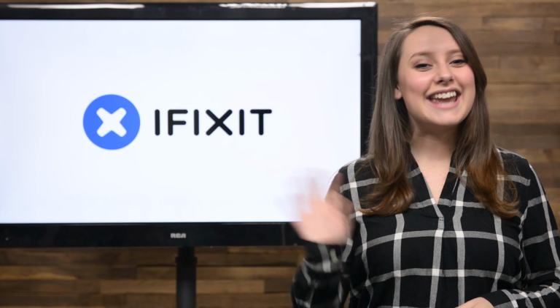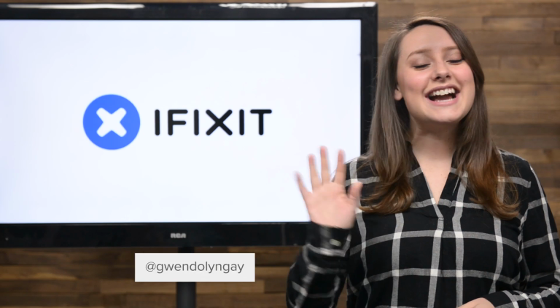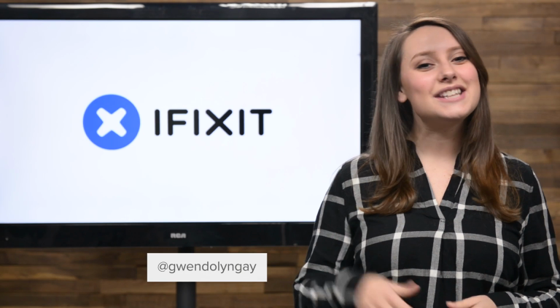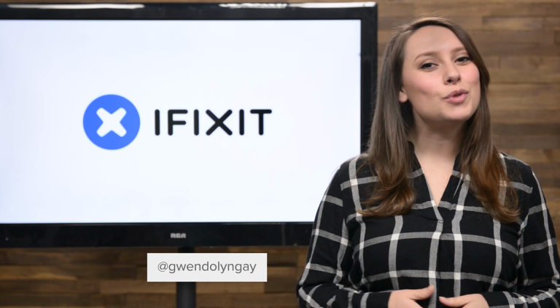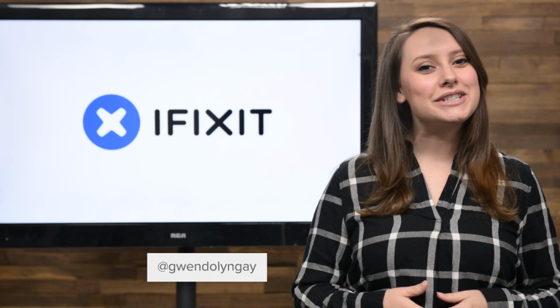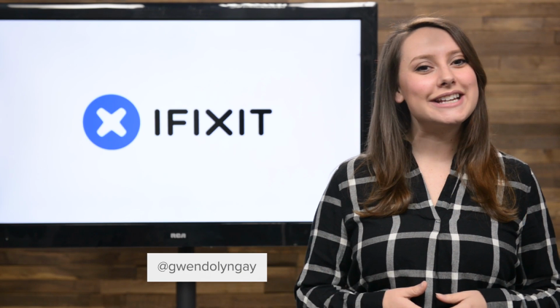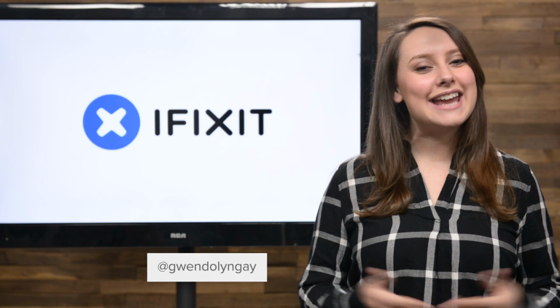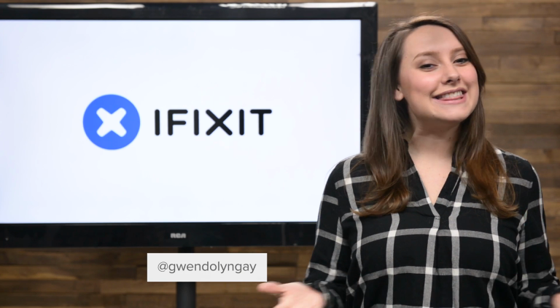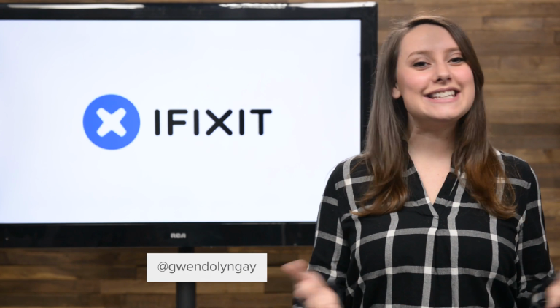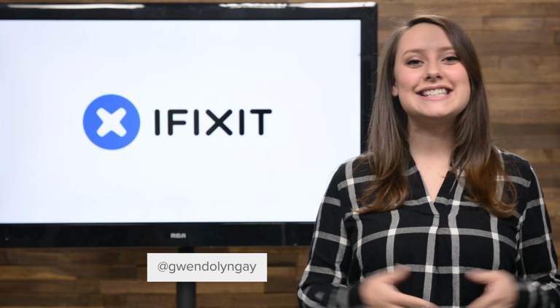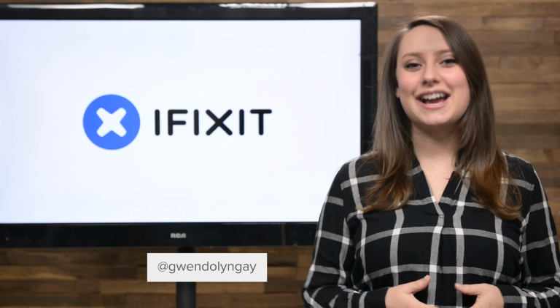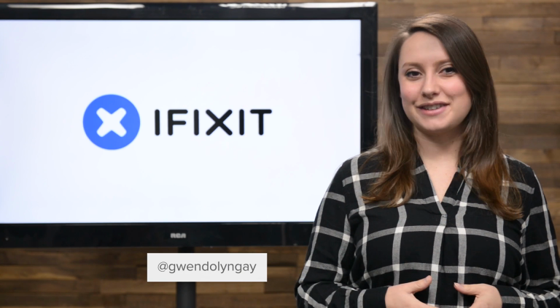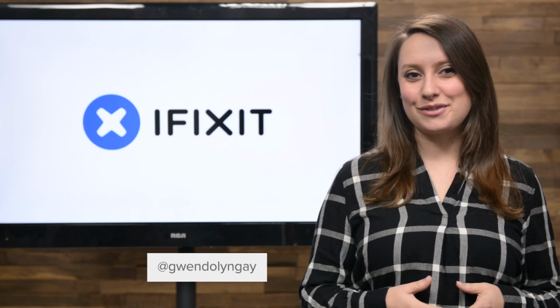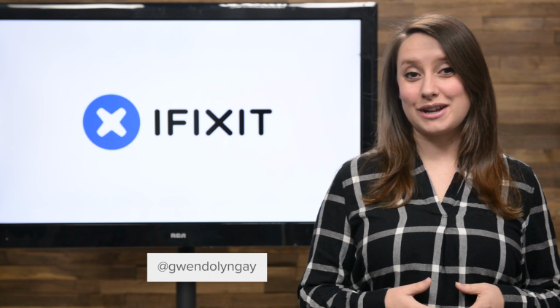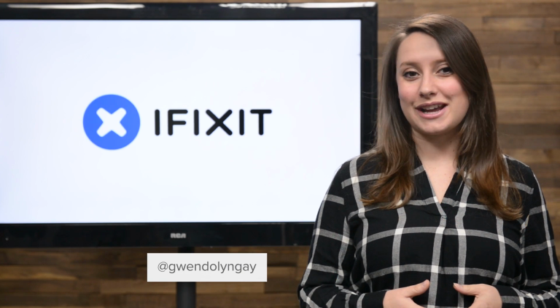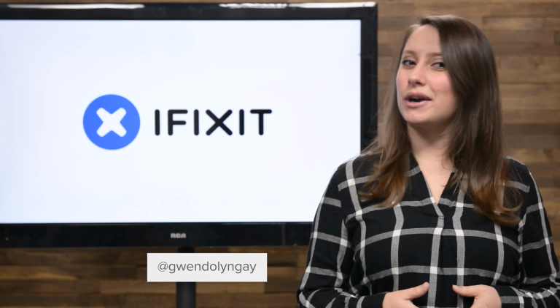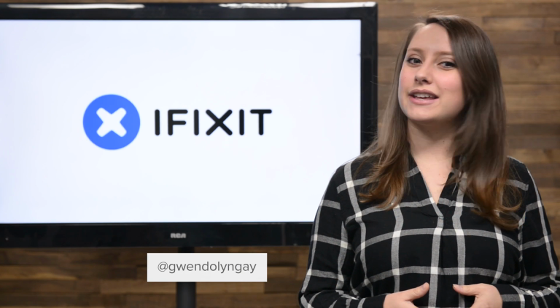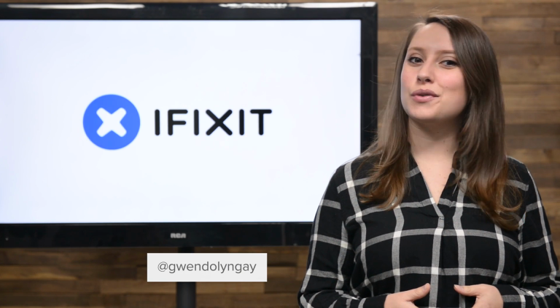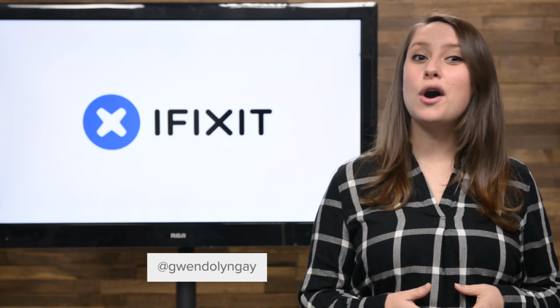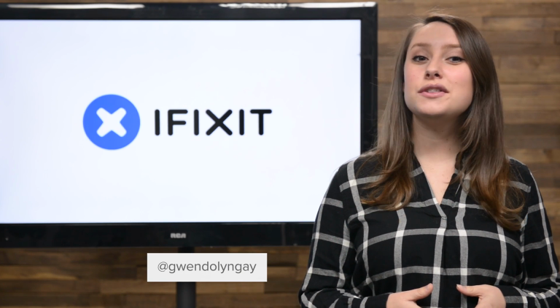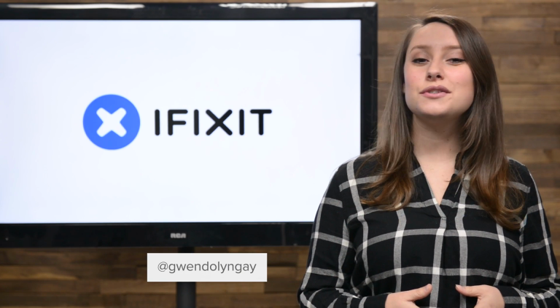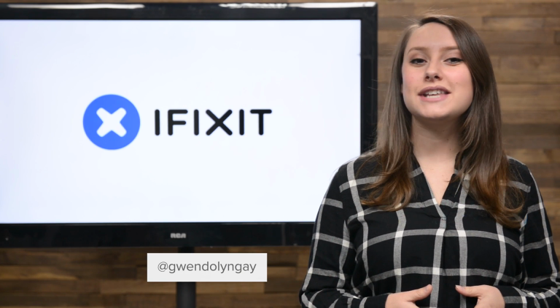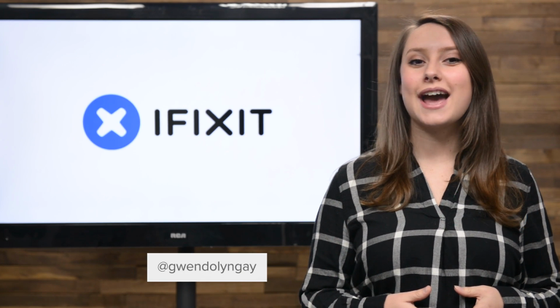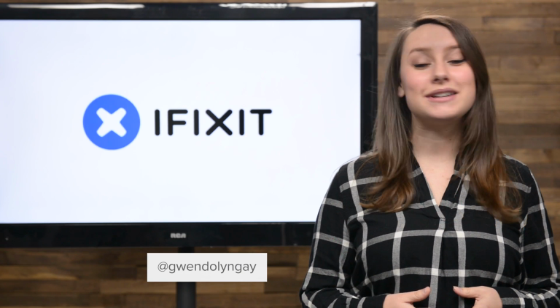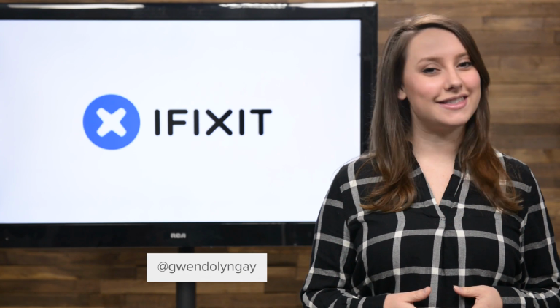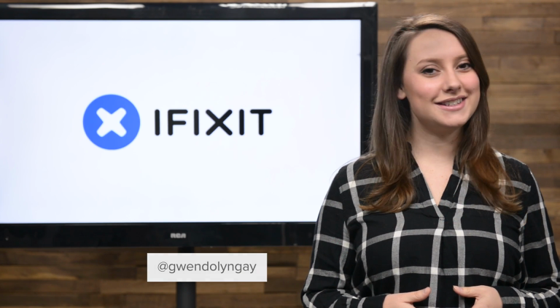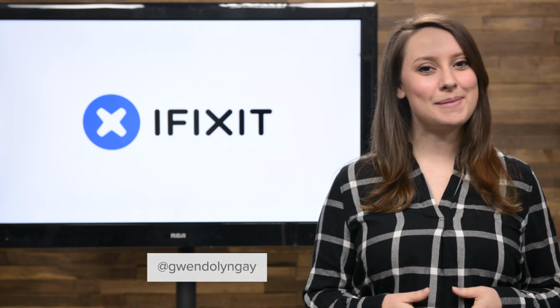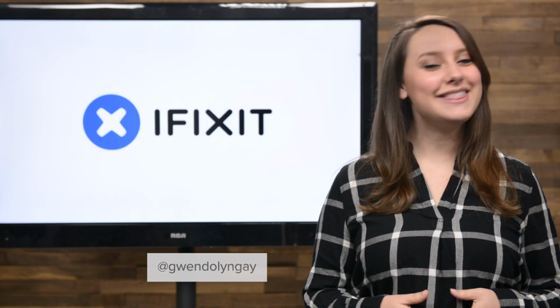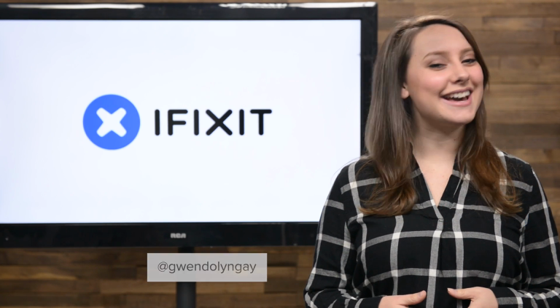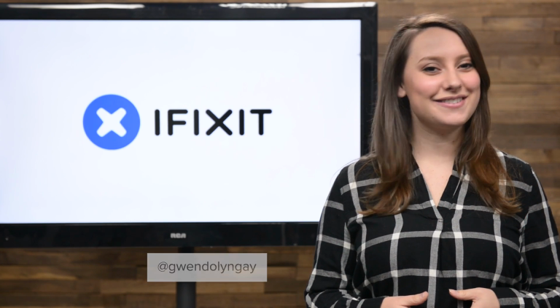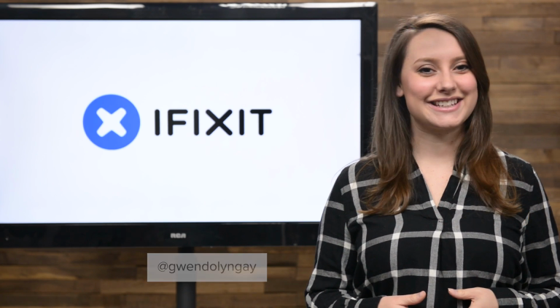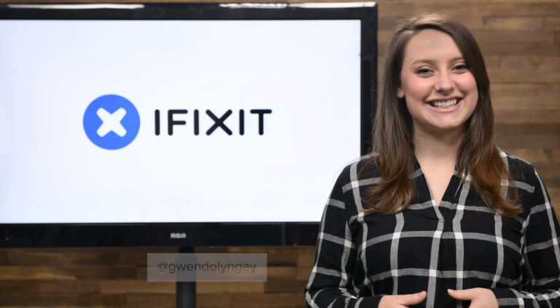Hey guys, I'm Gwendolyn Gay and this is the iFixit Rundown, where I give you all the news that happened this month at iFixit.